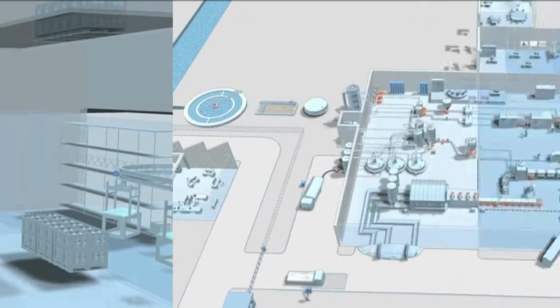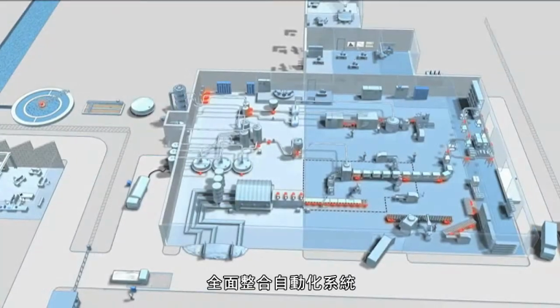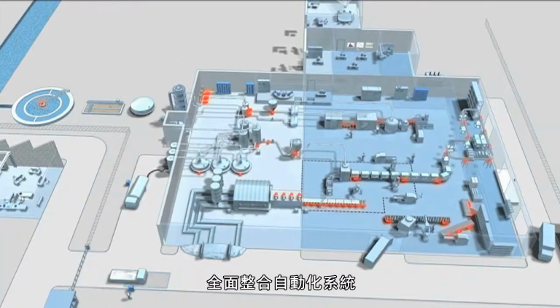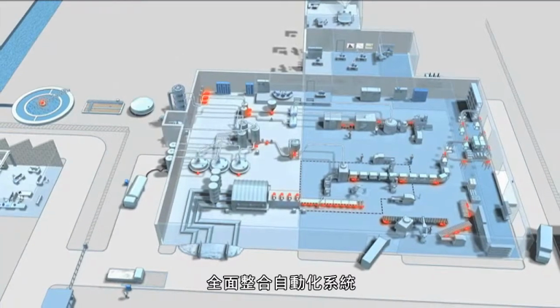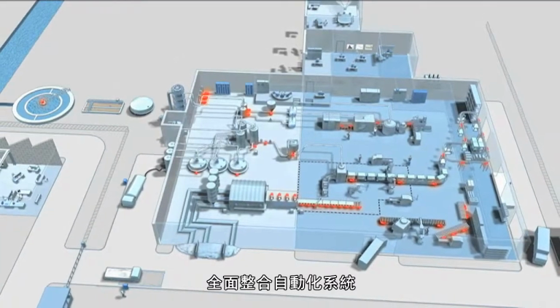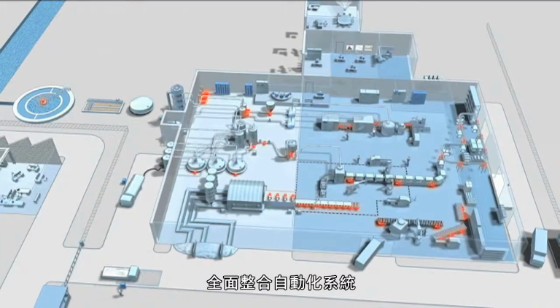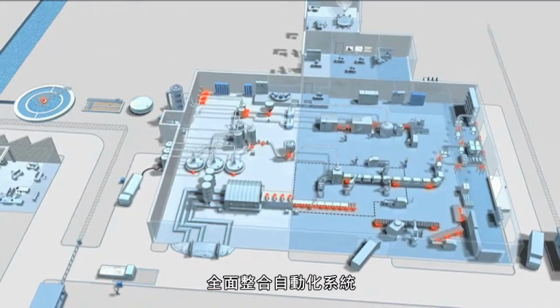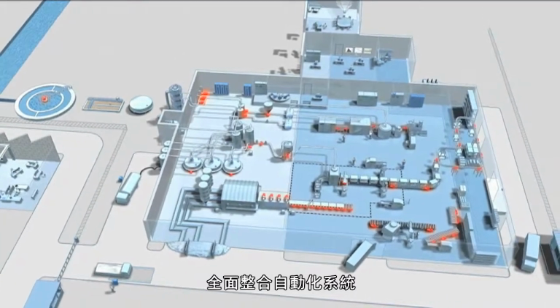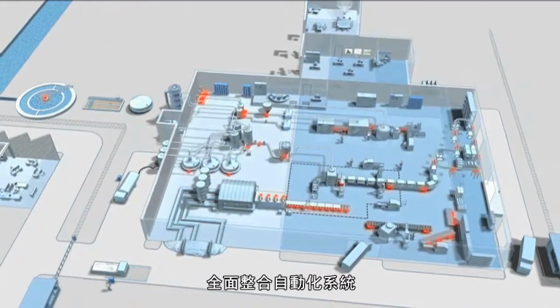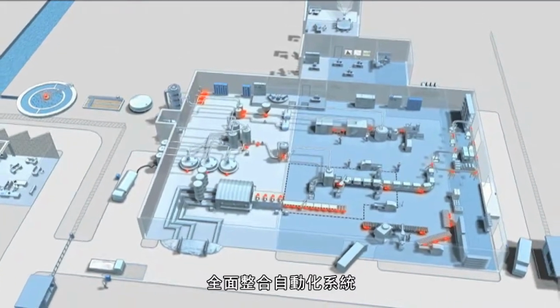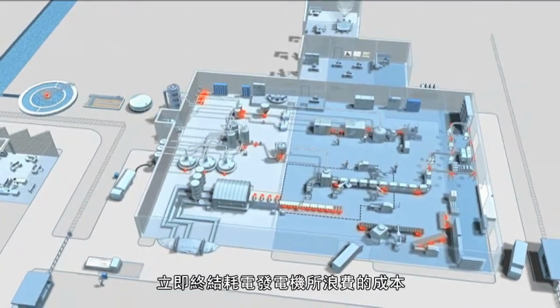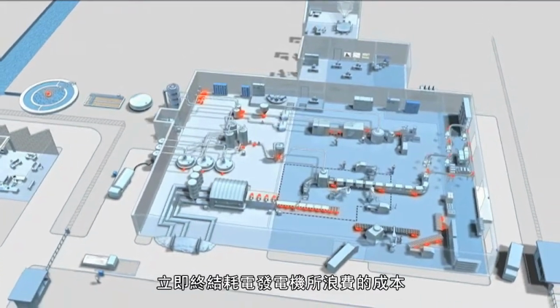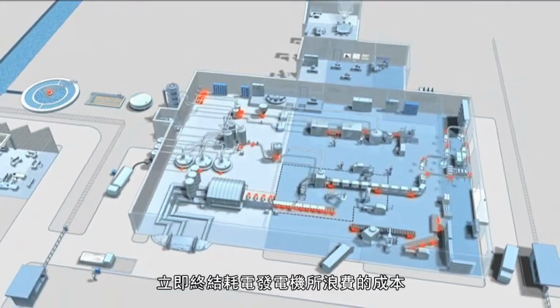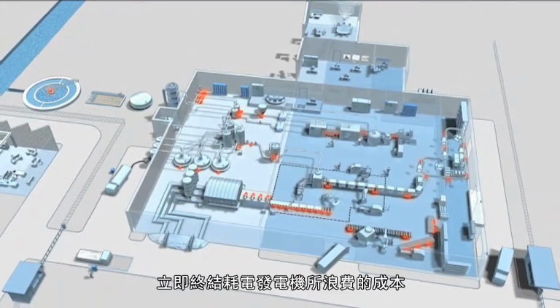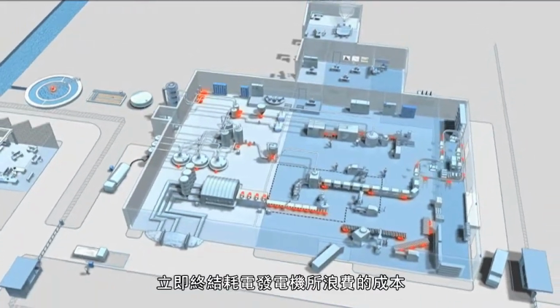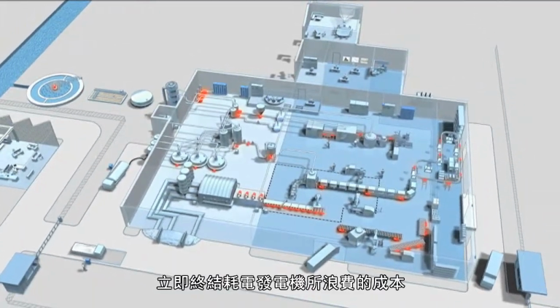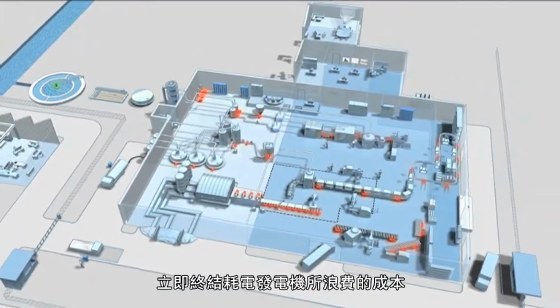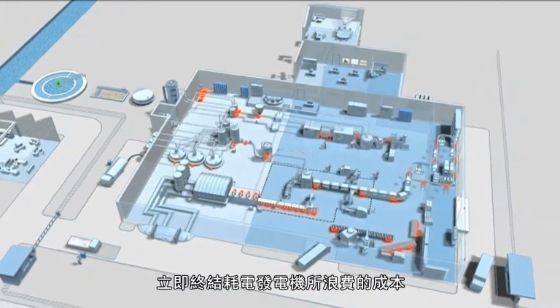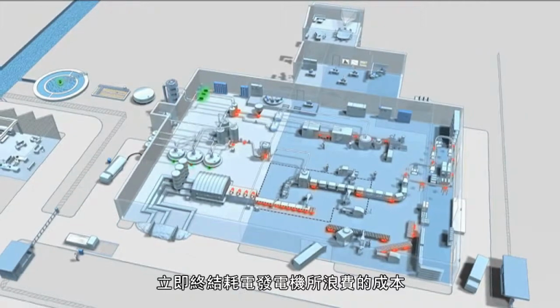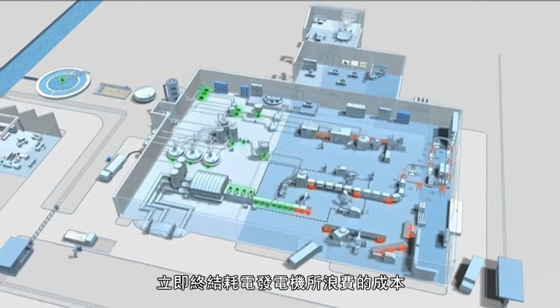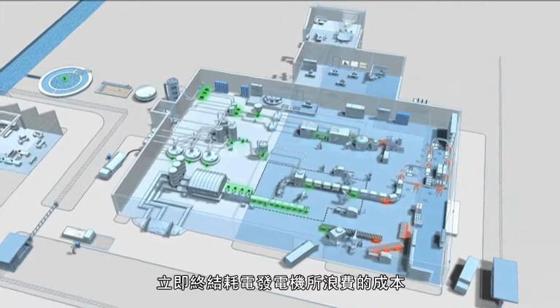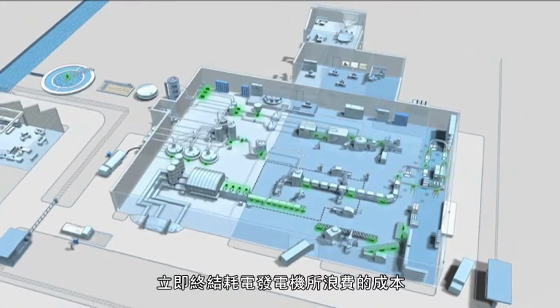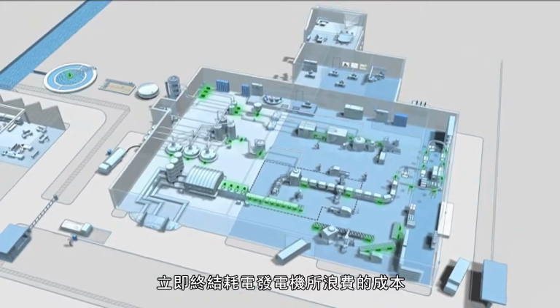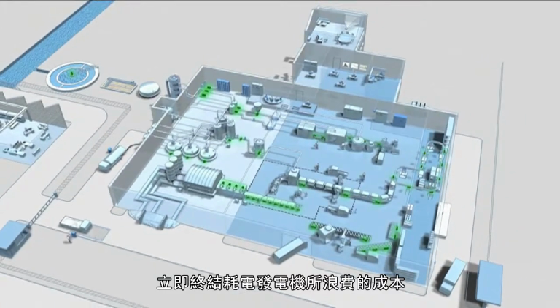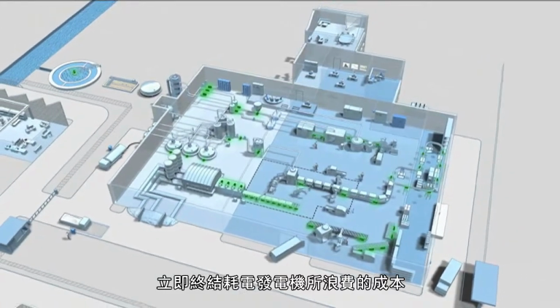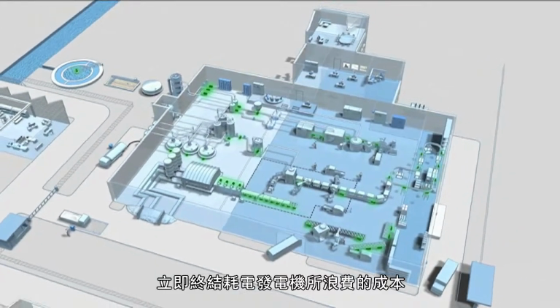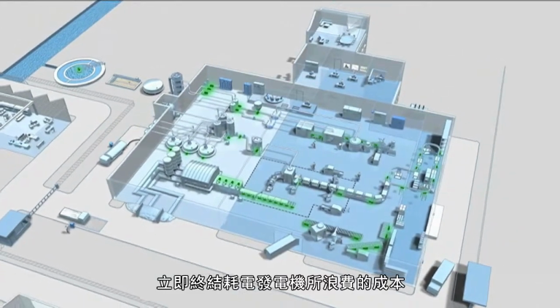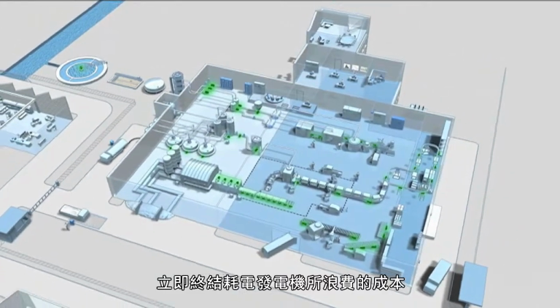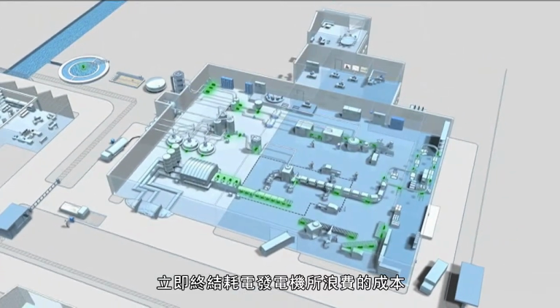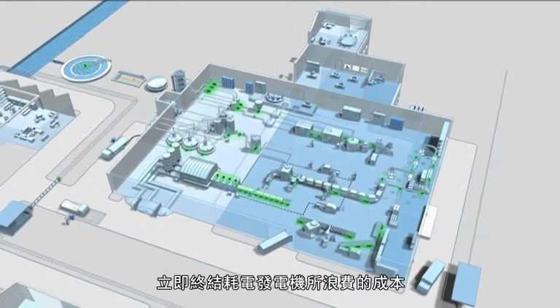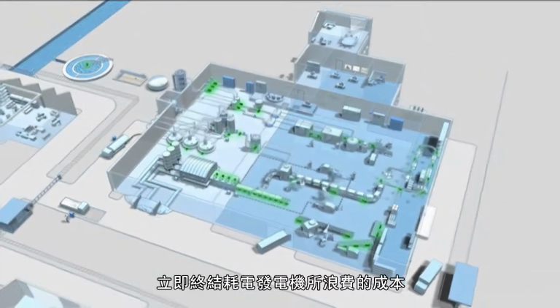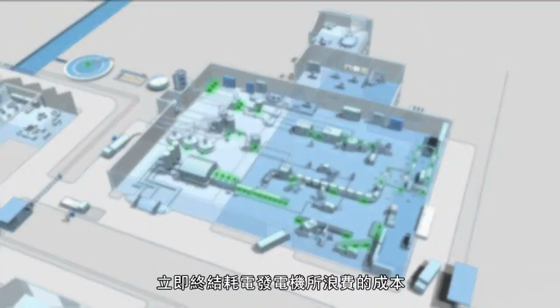Totally integrated automation will enable you to put the brakes on those costs created by your power-hungry motors.